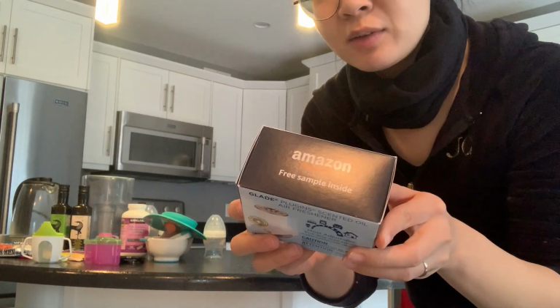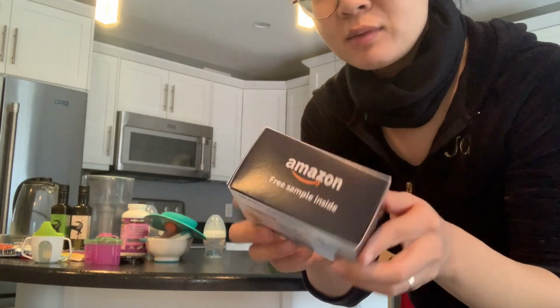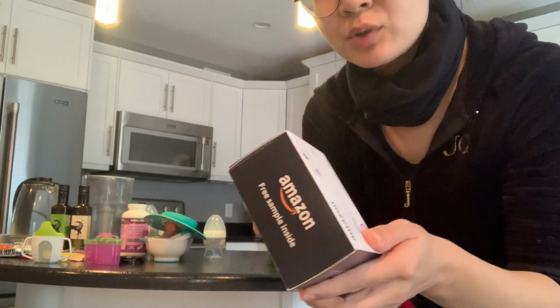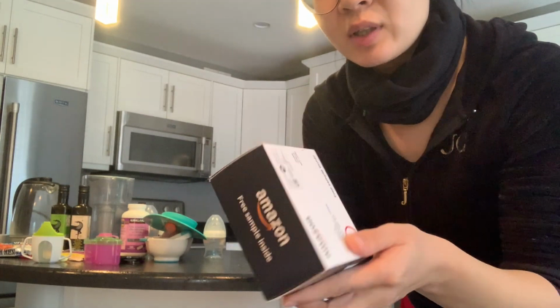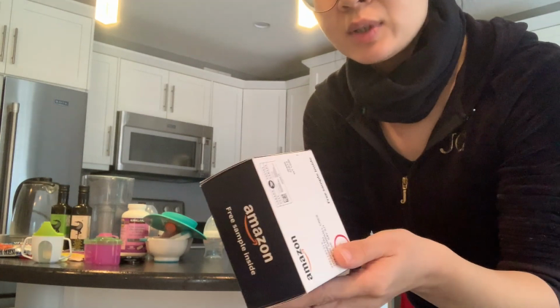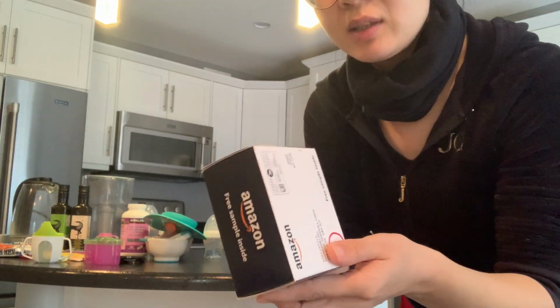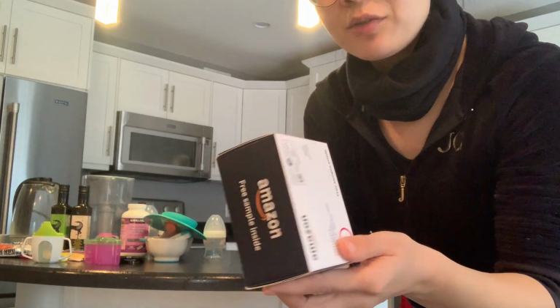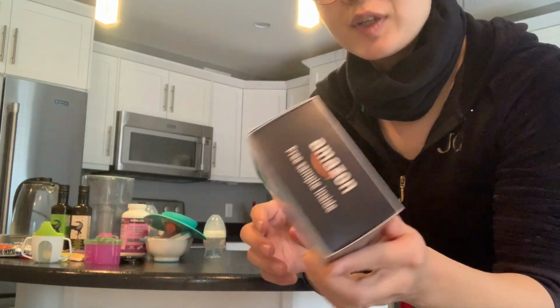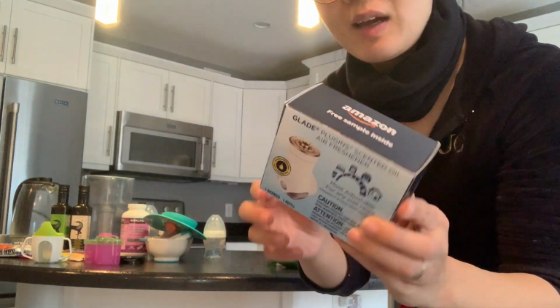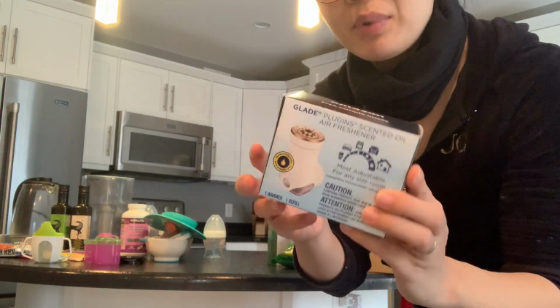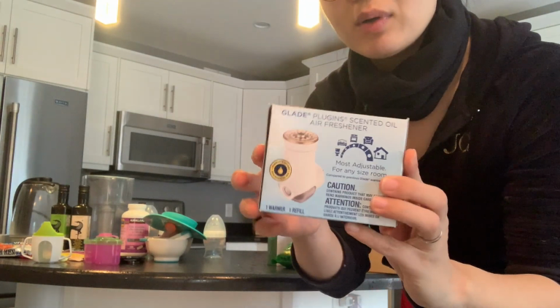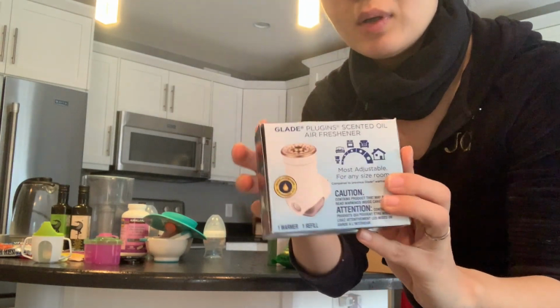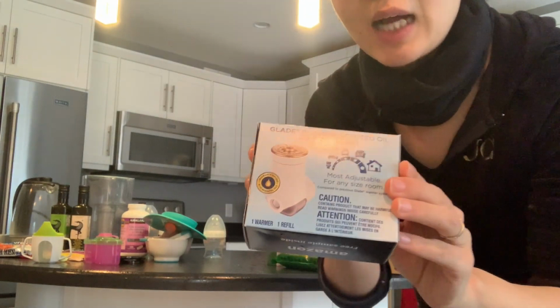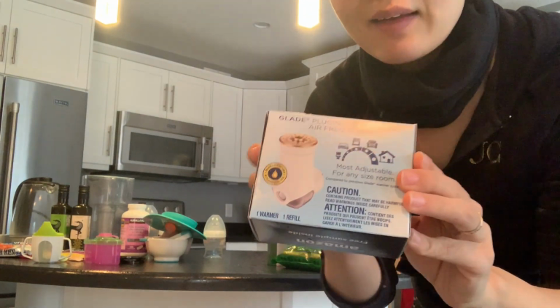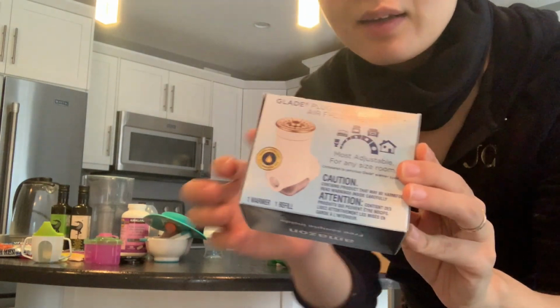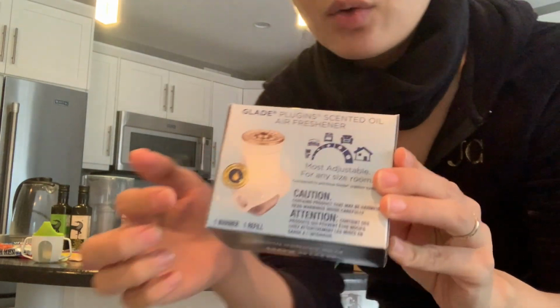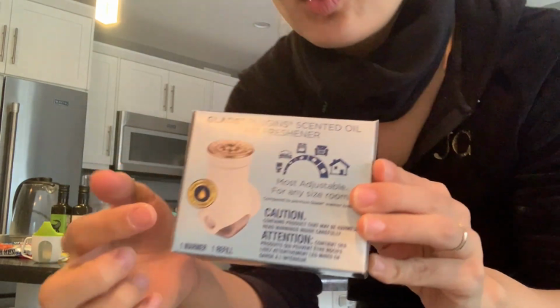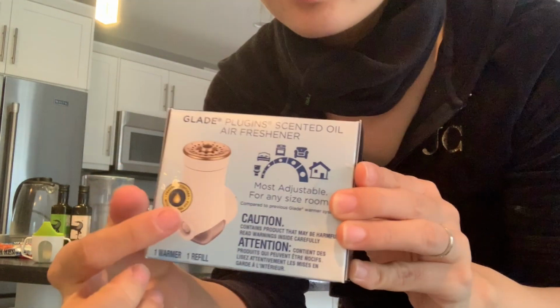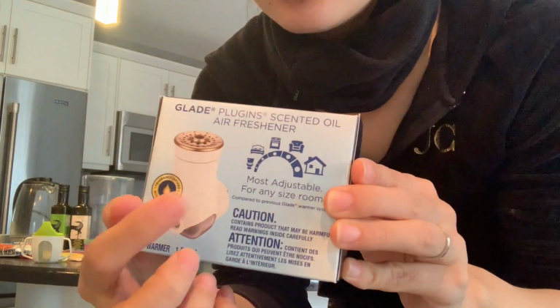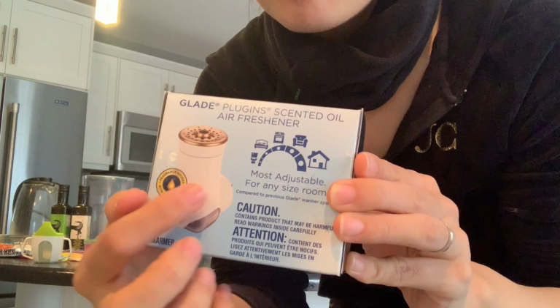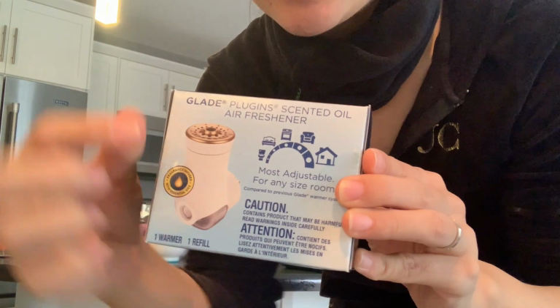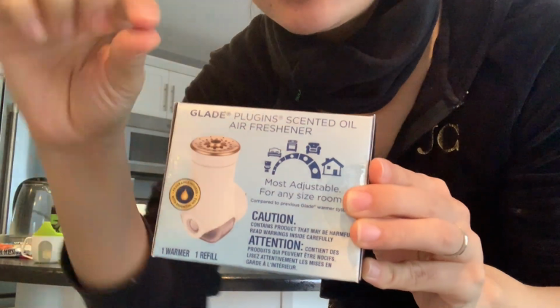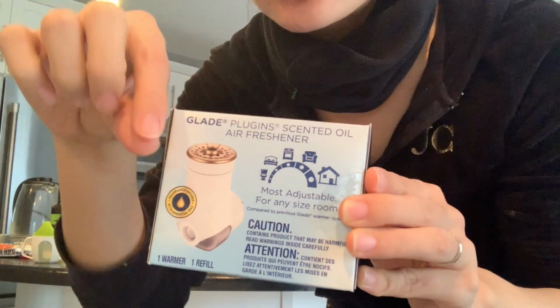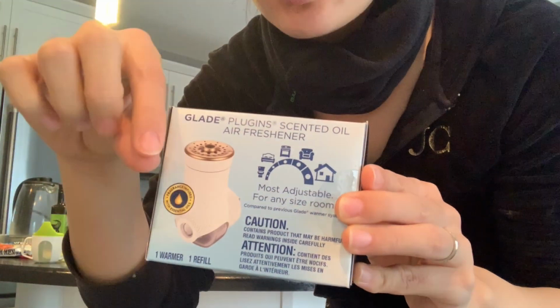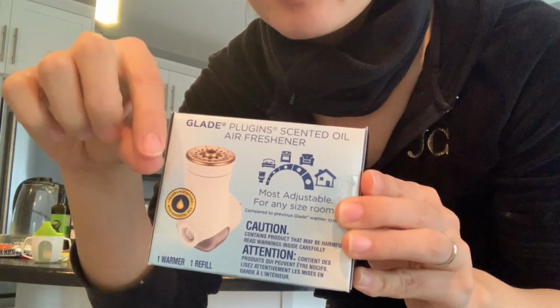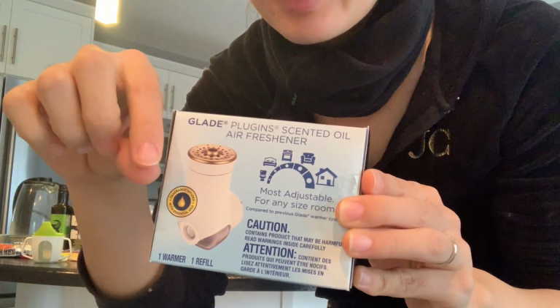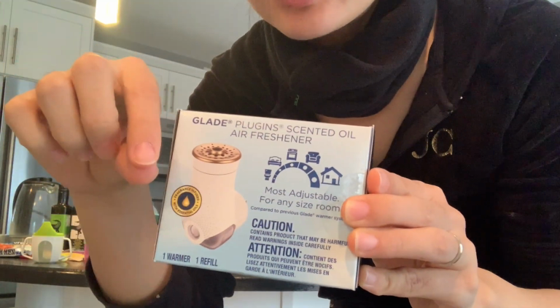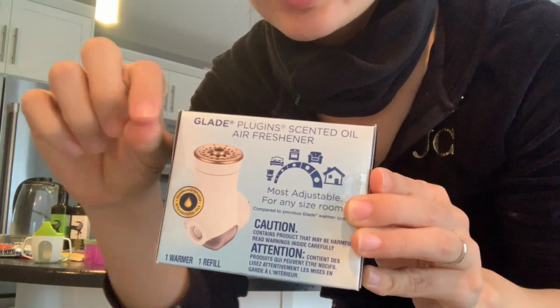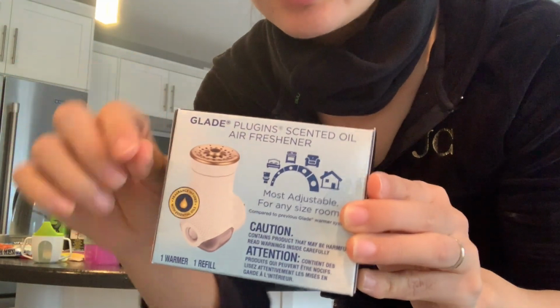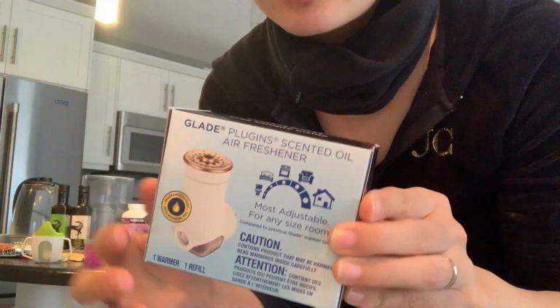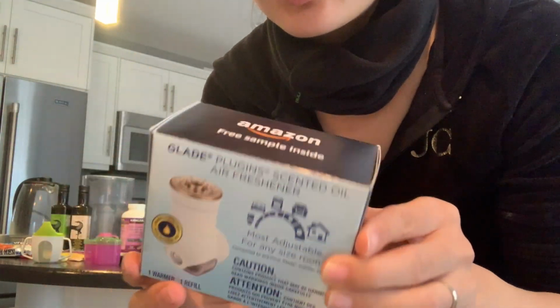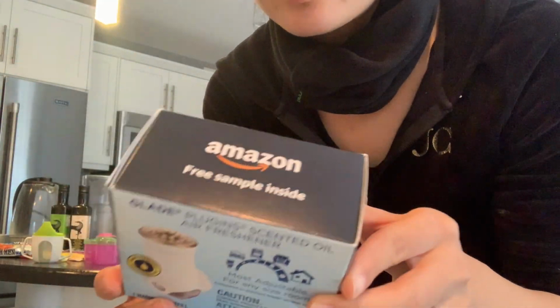这个呢，是亚马逊不知道为什么给我寄了一个free sample，插在一个屋子里，把精油倒里边，就可以让这个屋子比较香。但是我觉得我好像也不是那么讲究，就送给有需要的人吧。